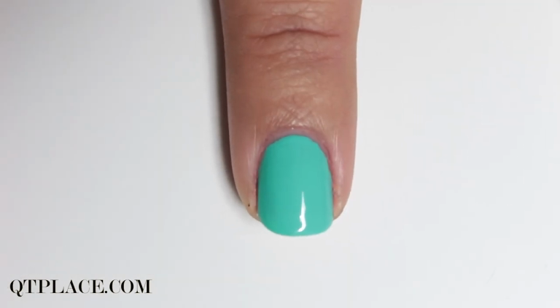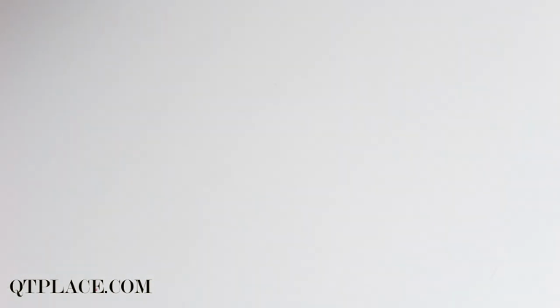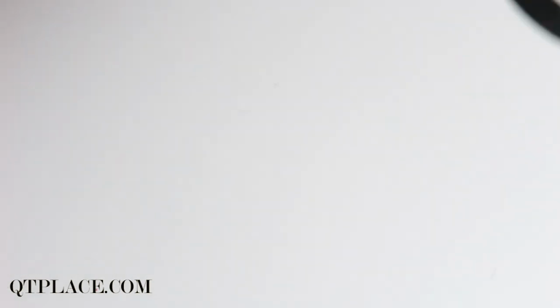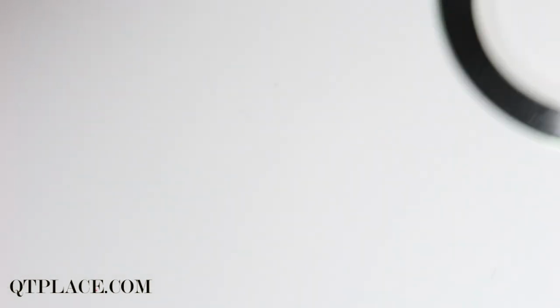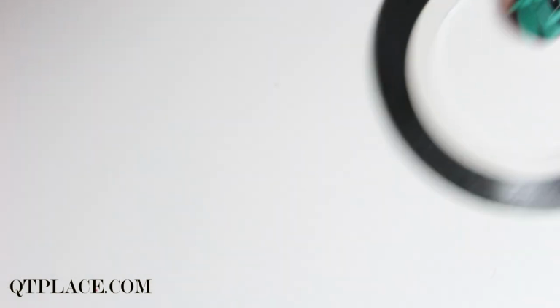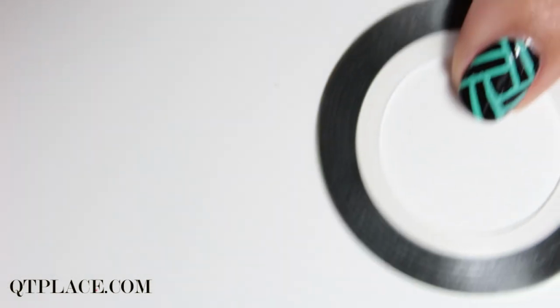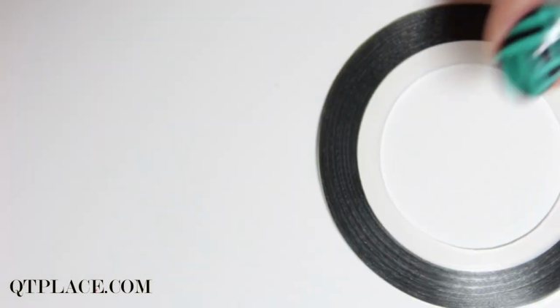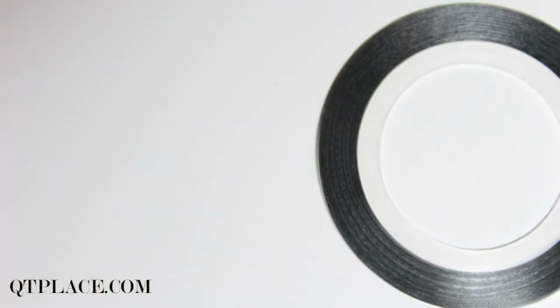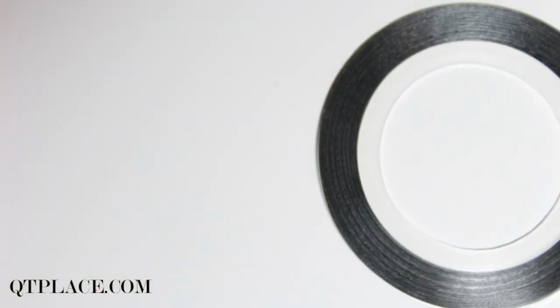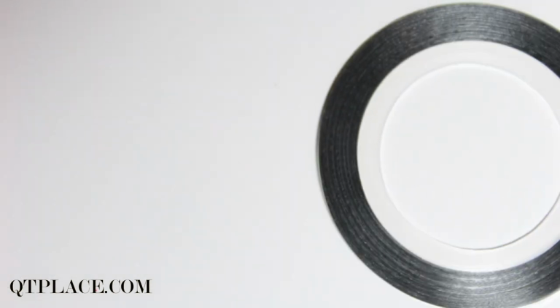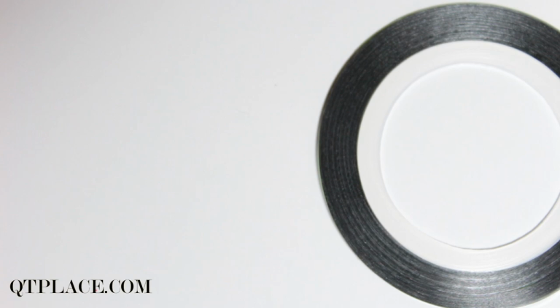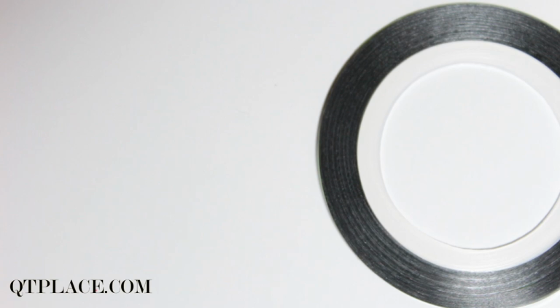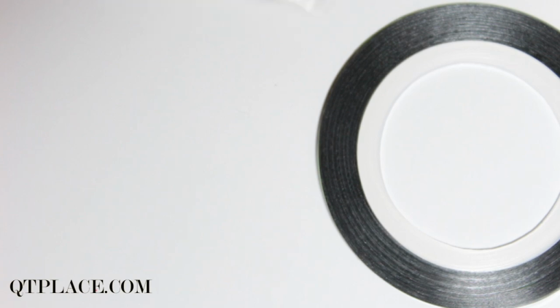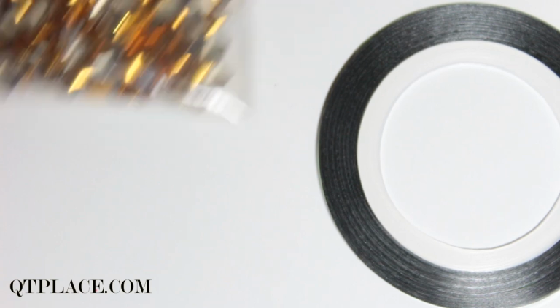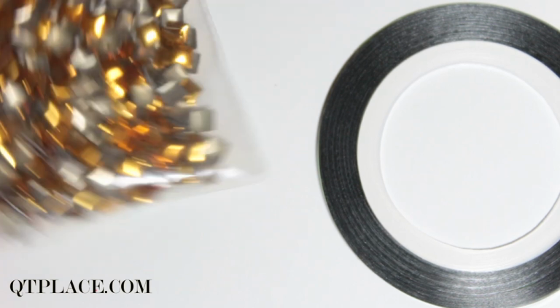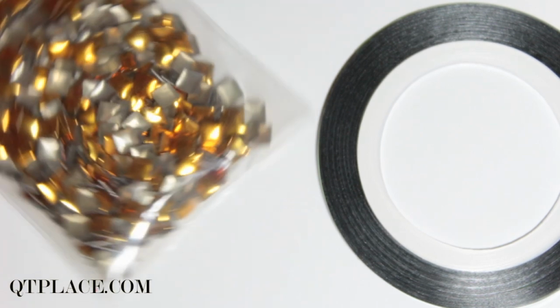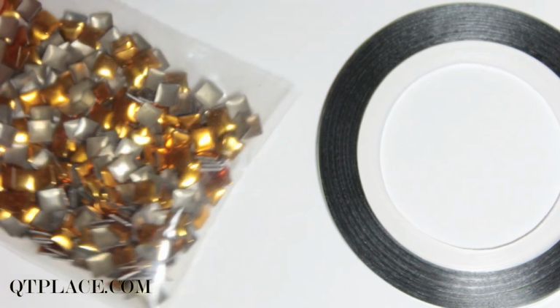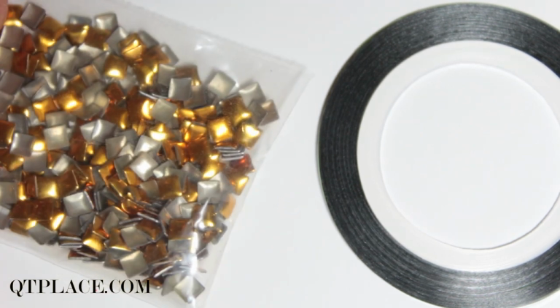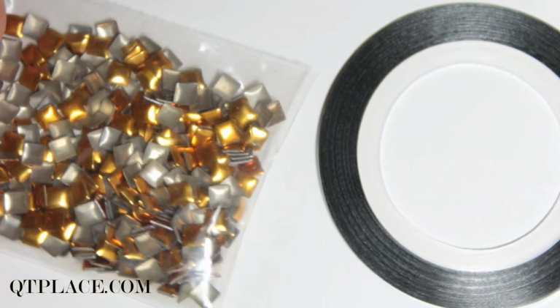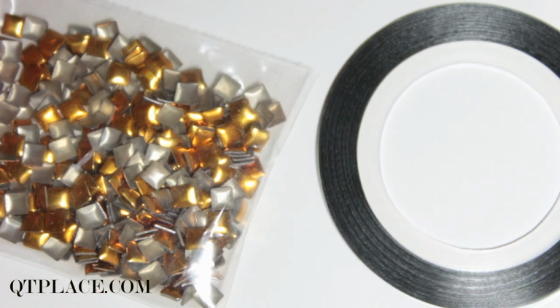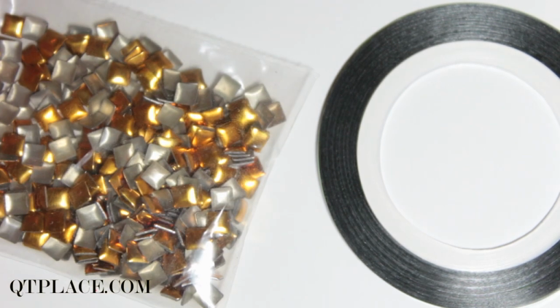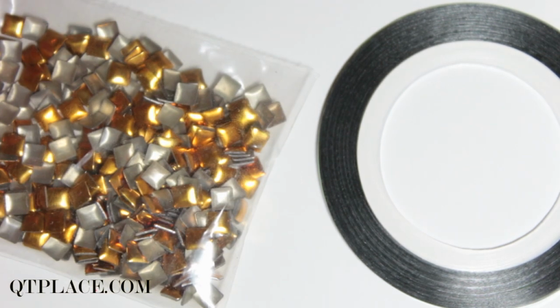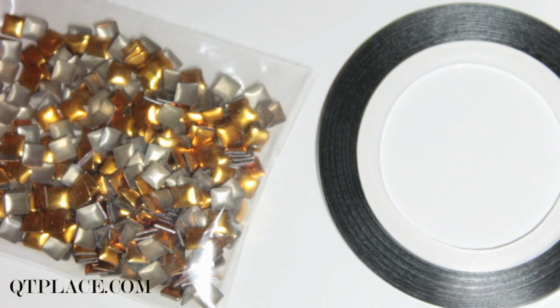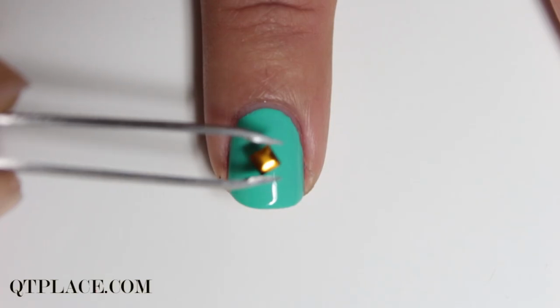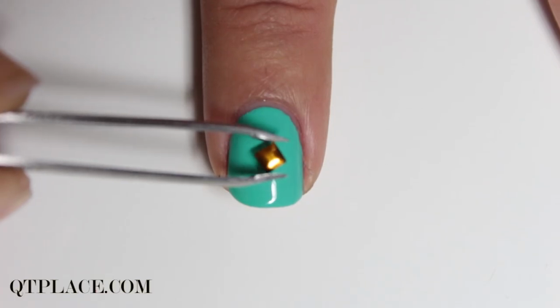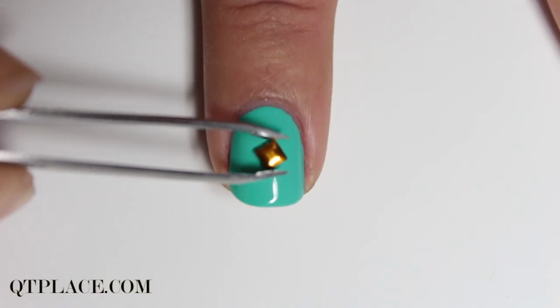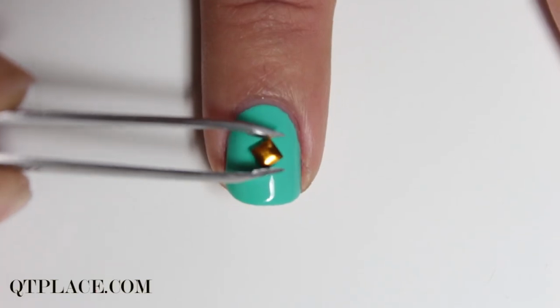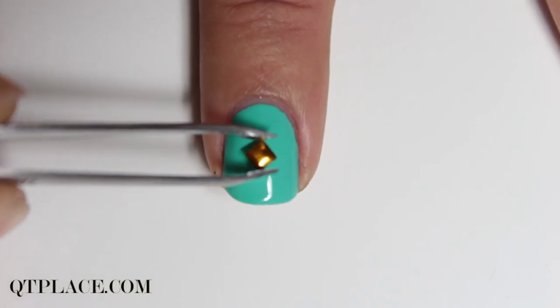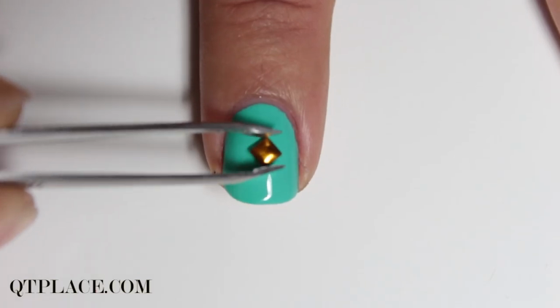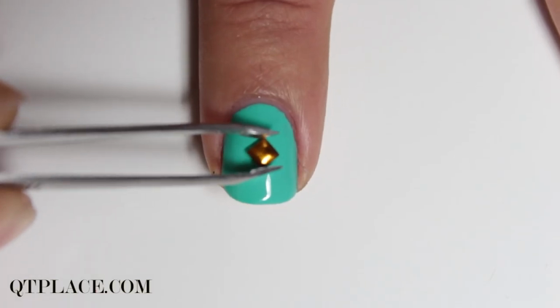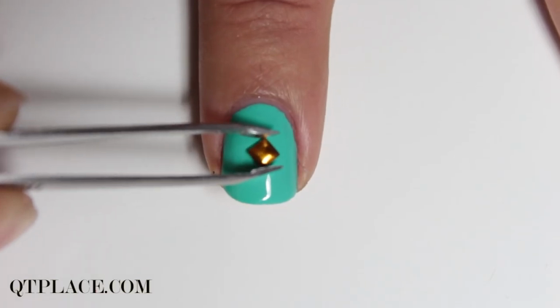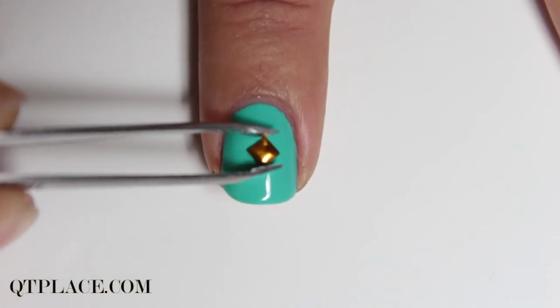All you need is striping tape and squared studs. Place the stud in the middle.